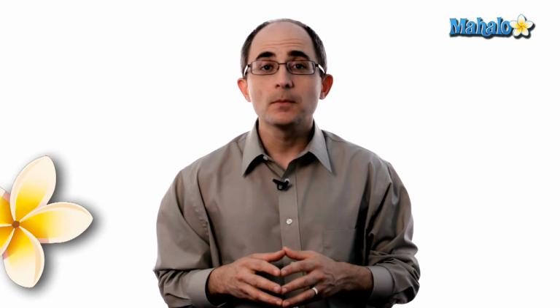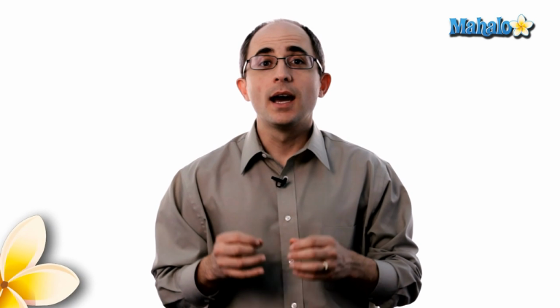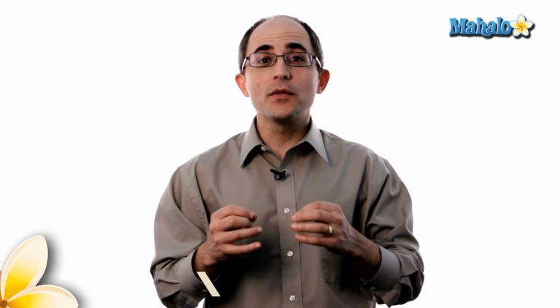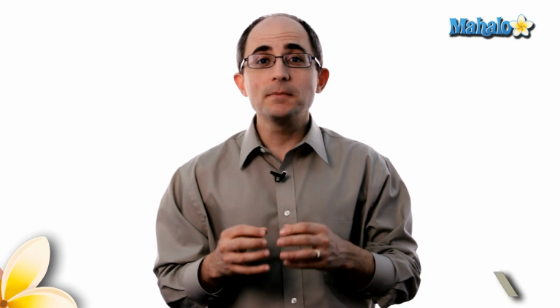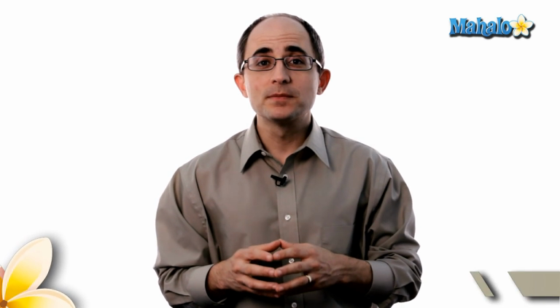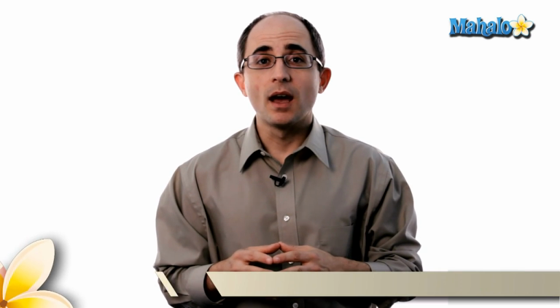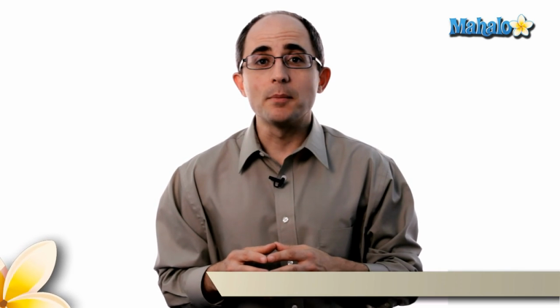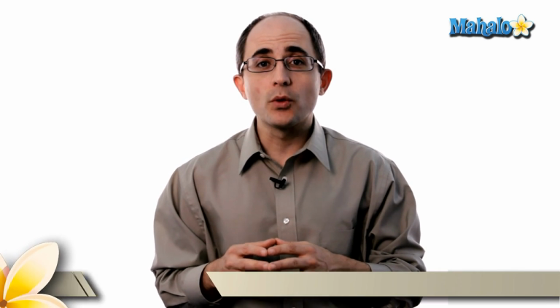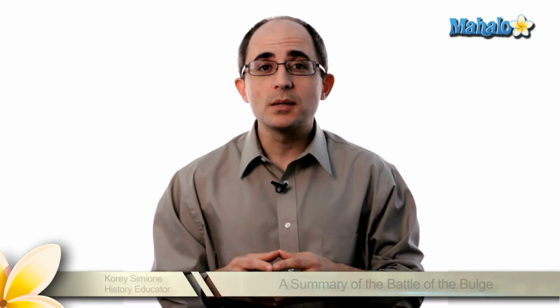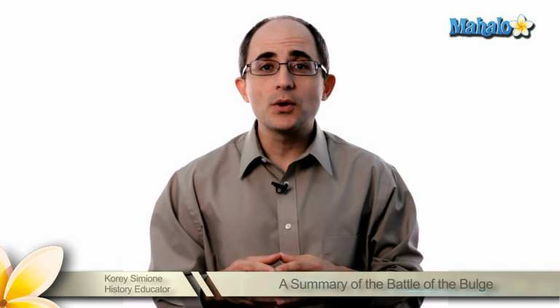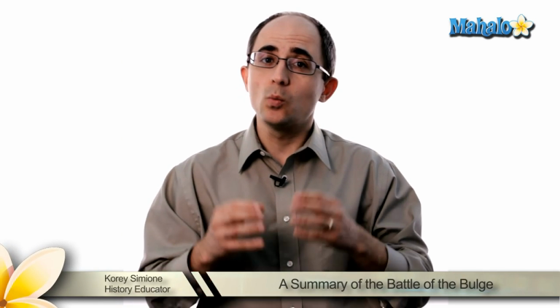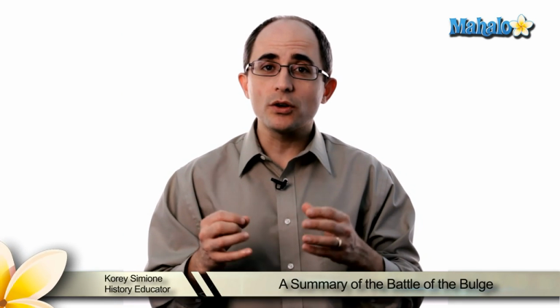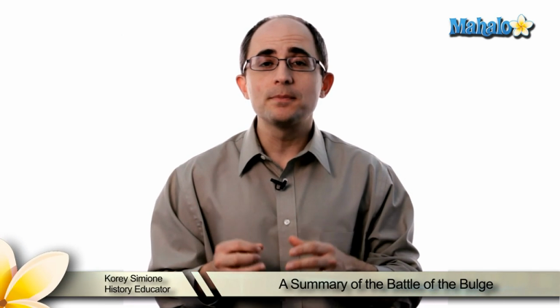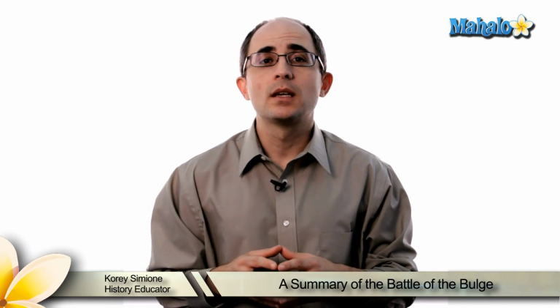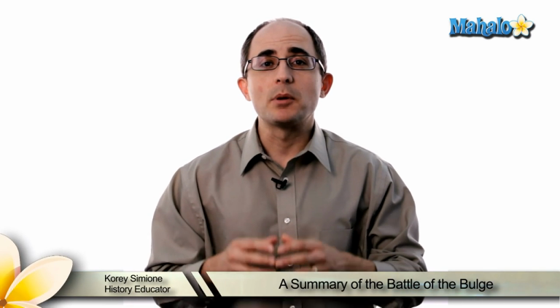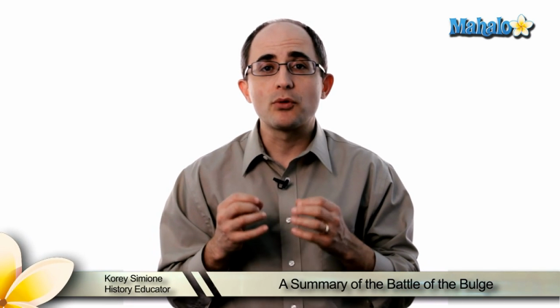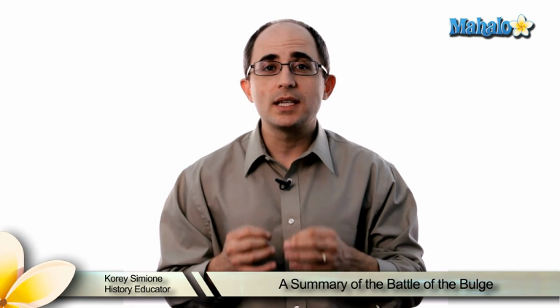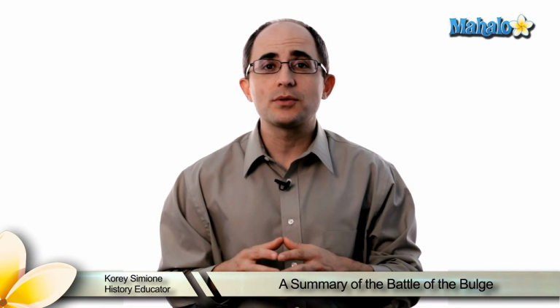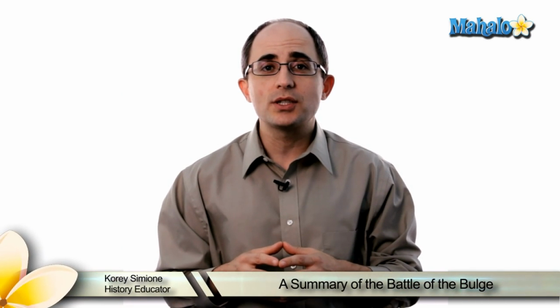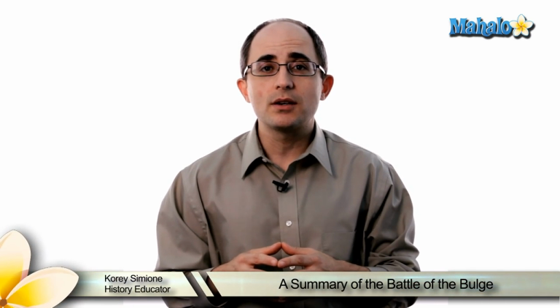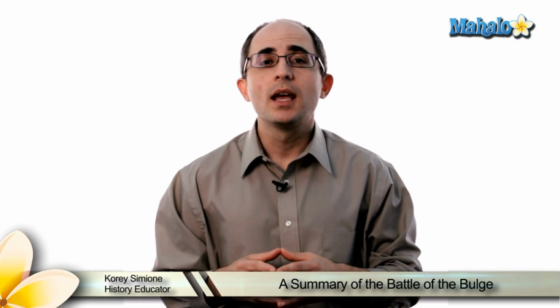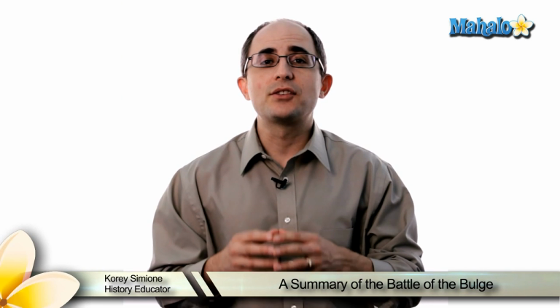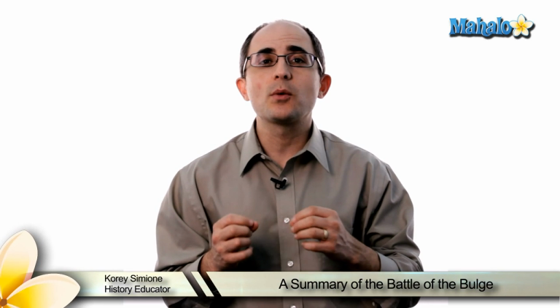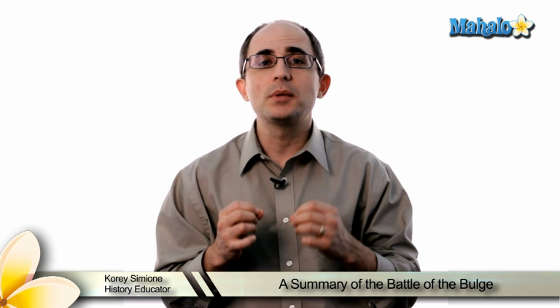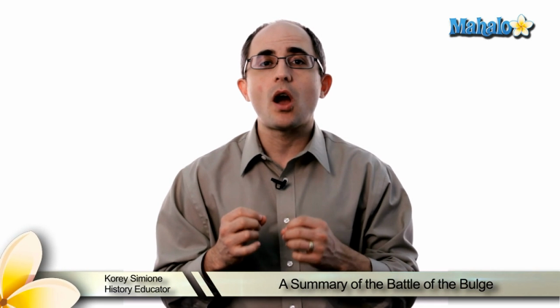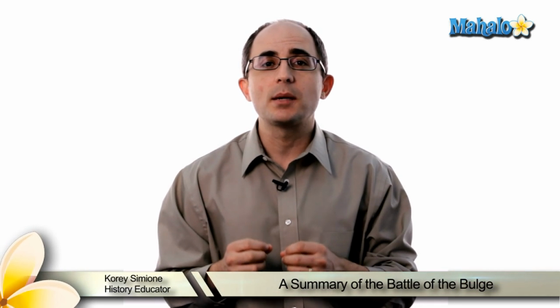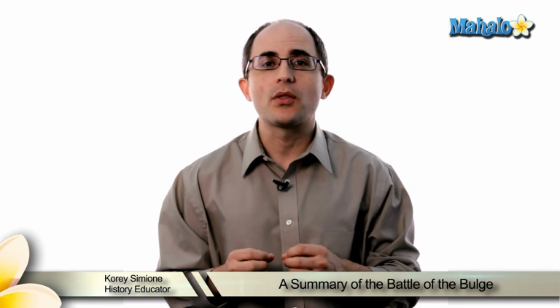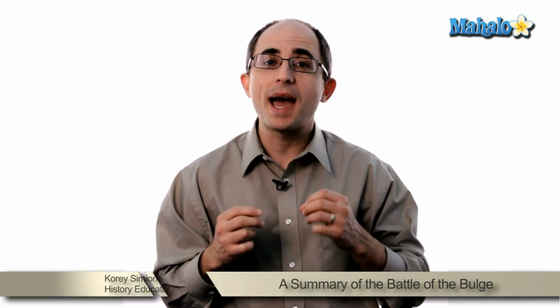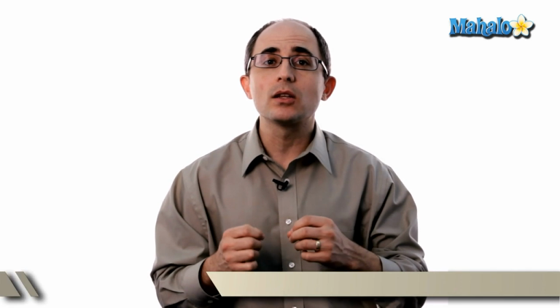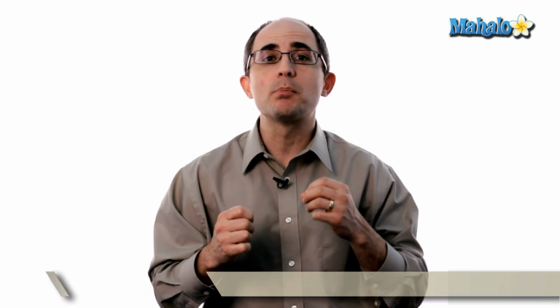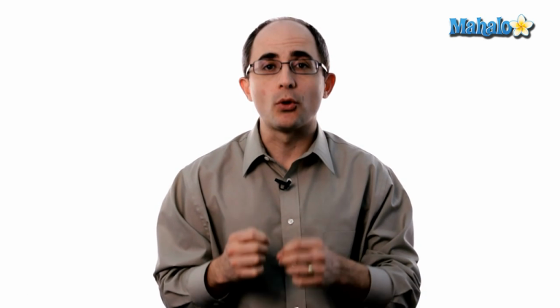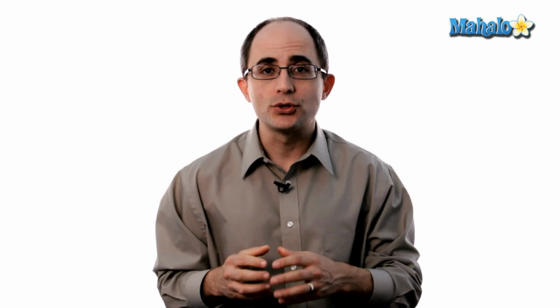Hello, everyone. I'm Corey Simeone. Welcome. I'm a private history educator, and today we're going to be talking about the Battle of the Bulge.